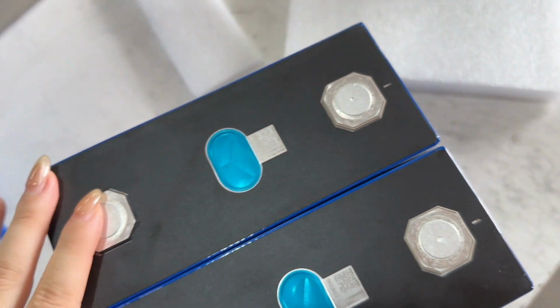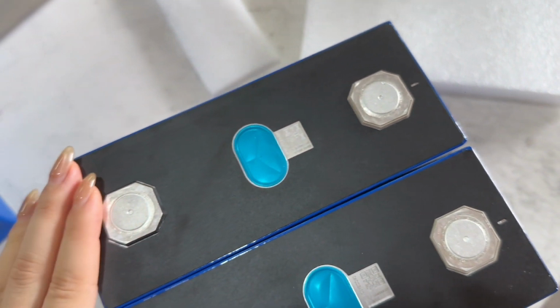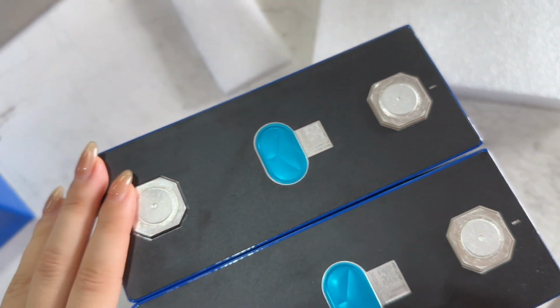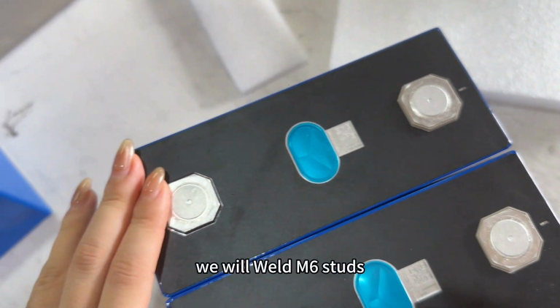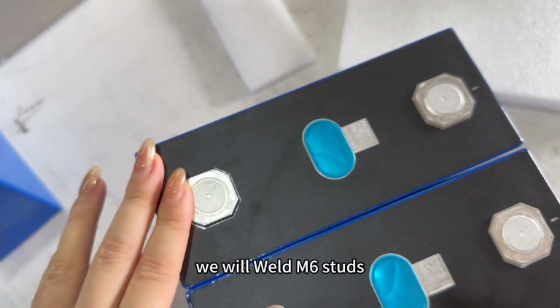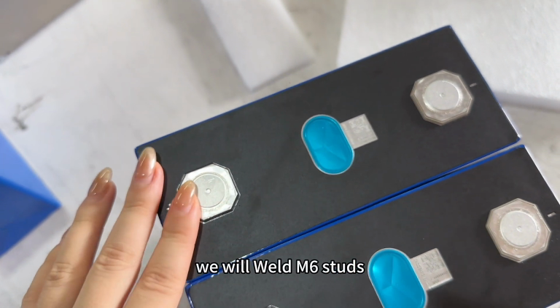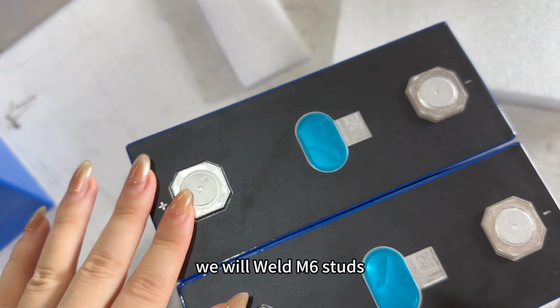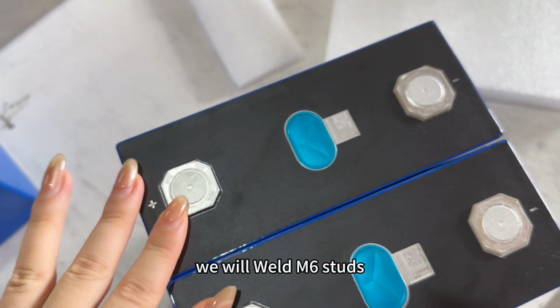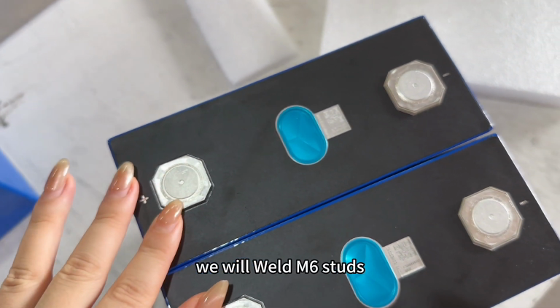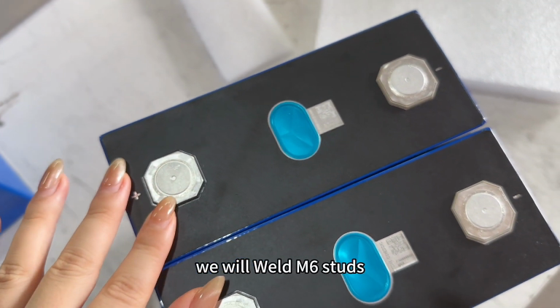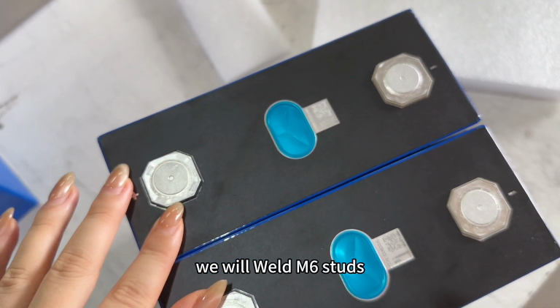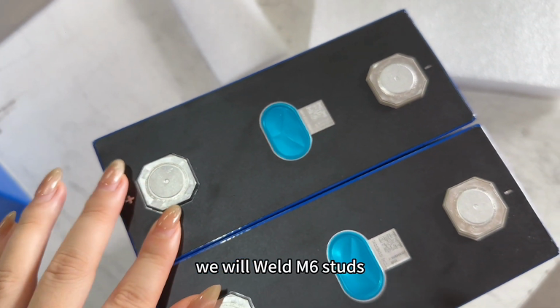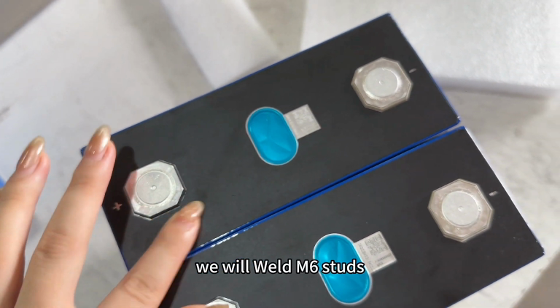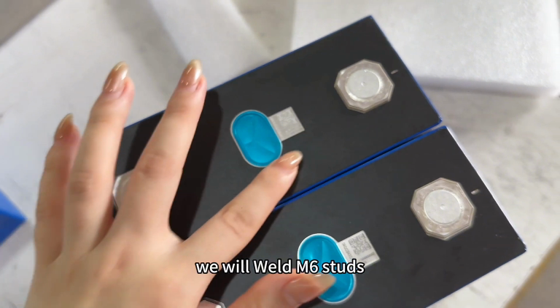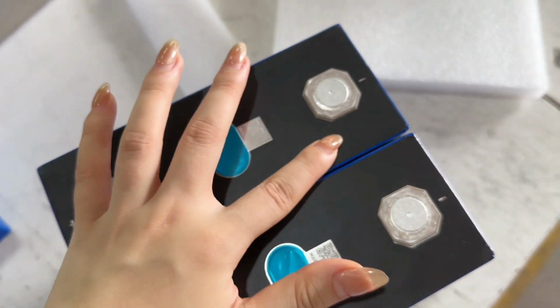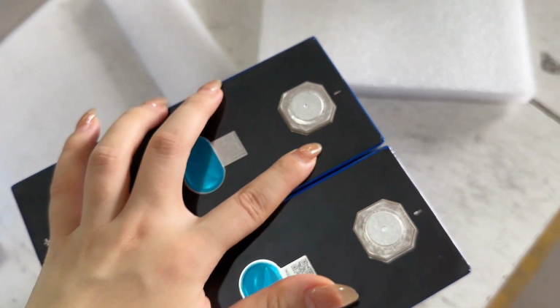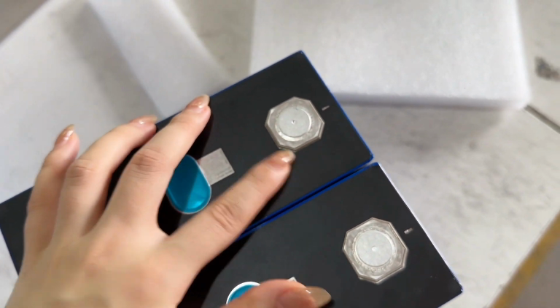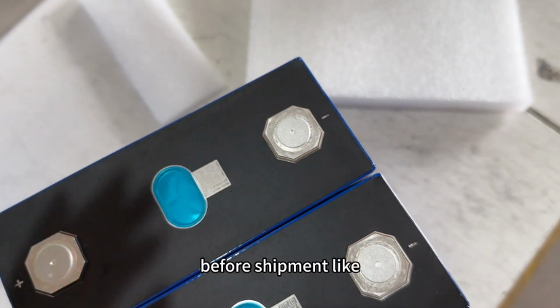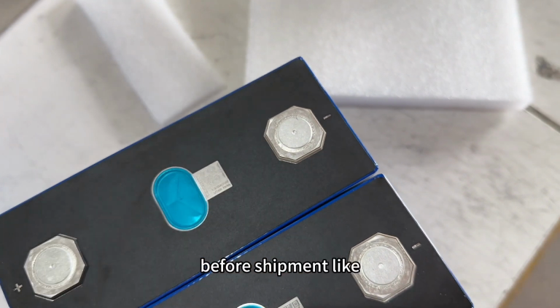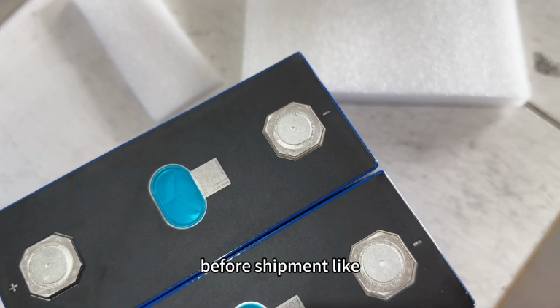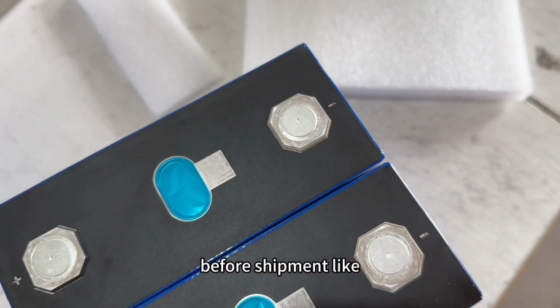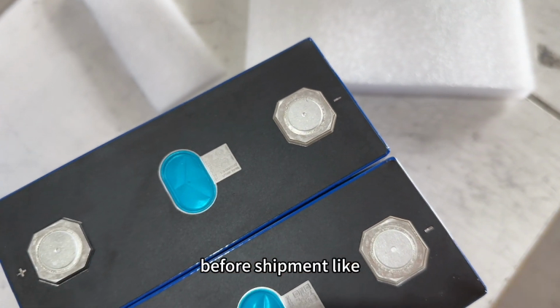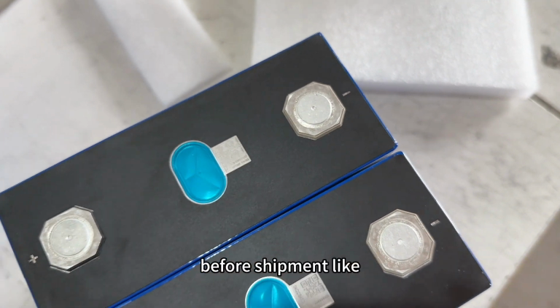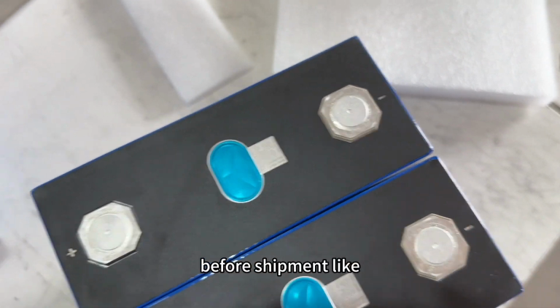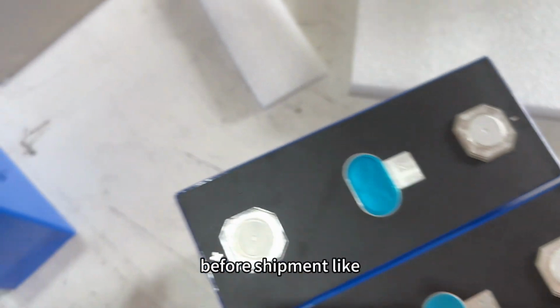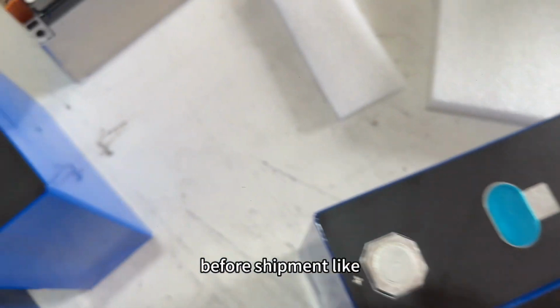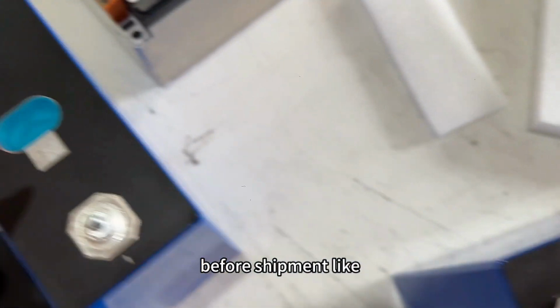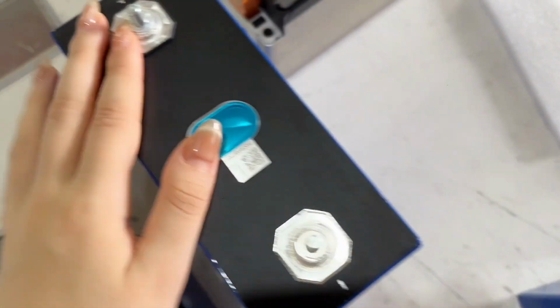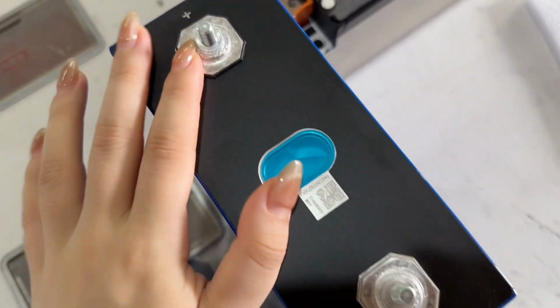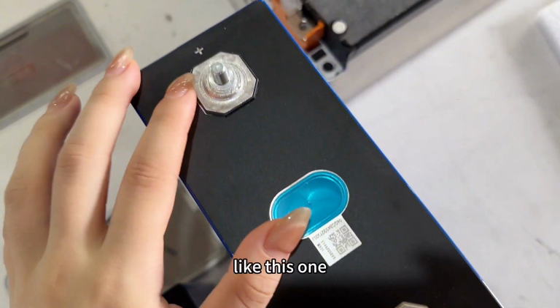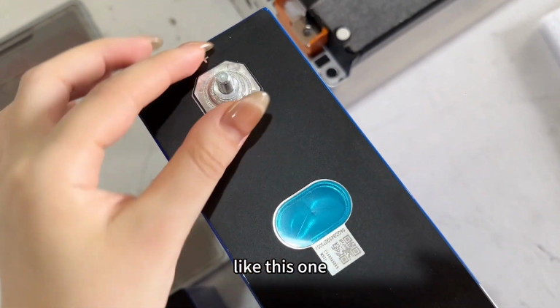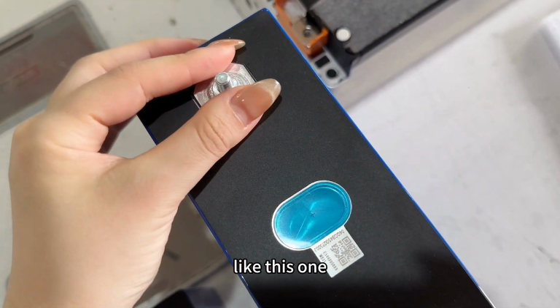We will weld M6 steel before shipment, like this one.